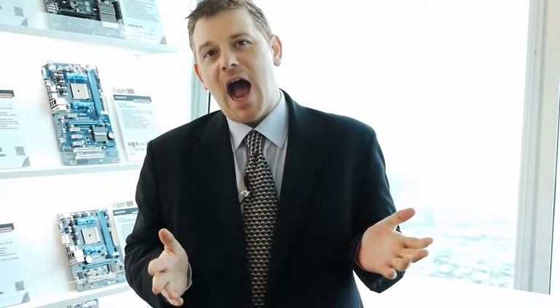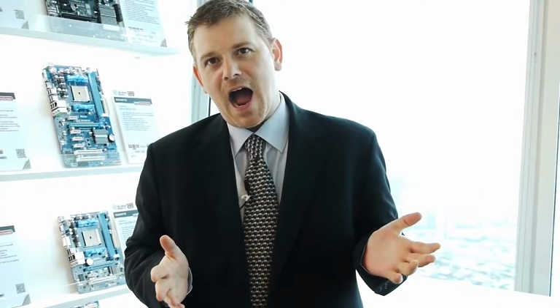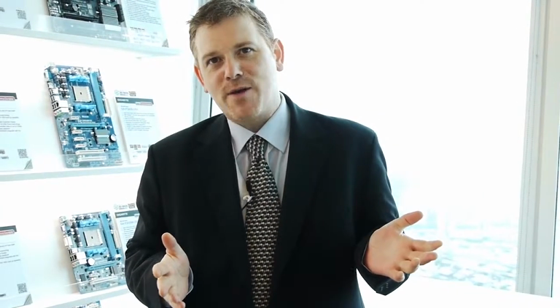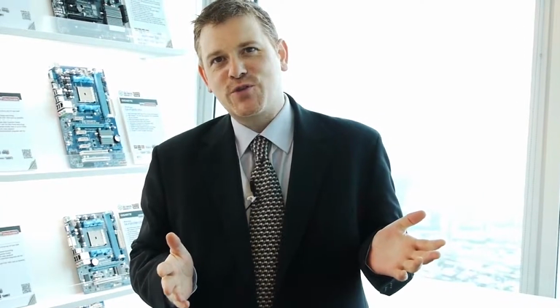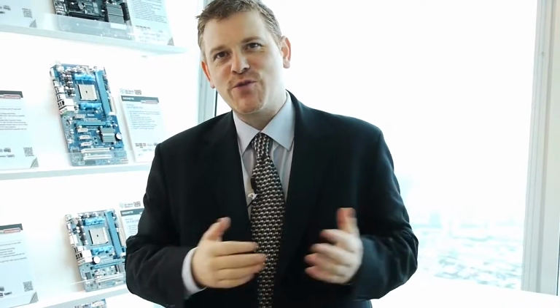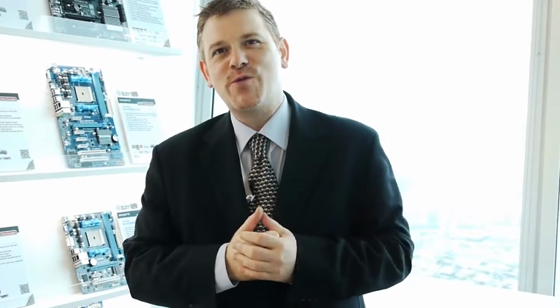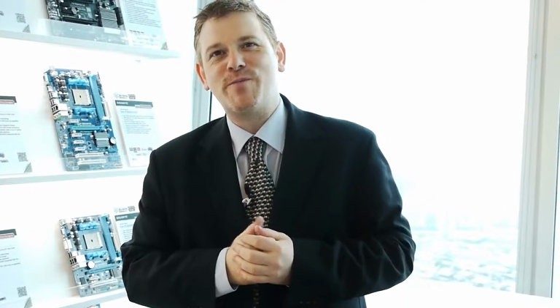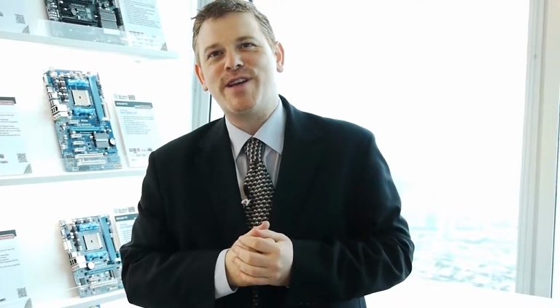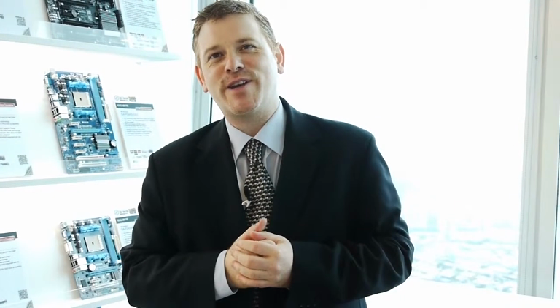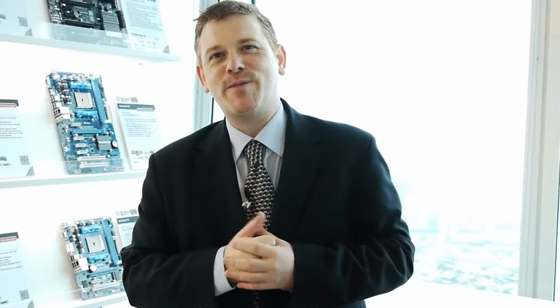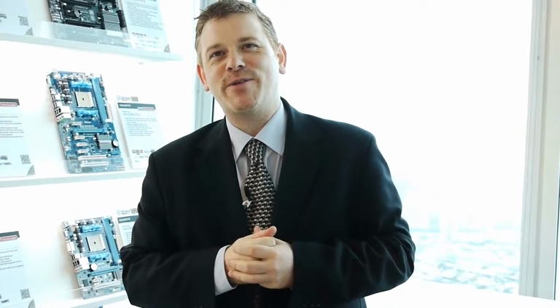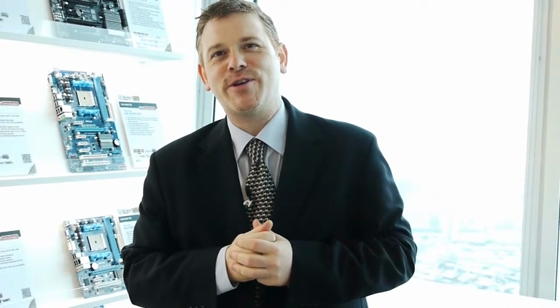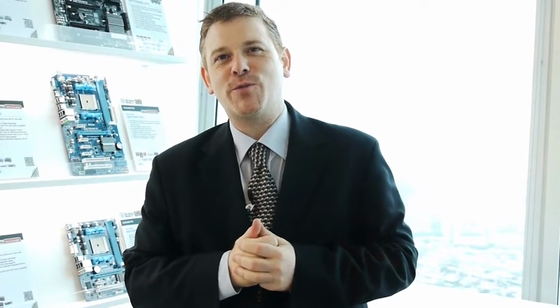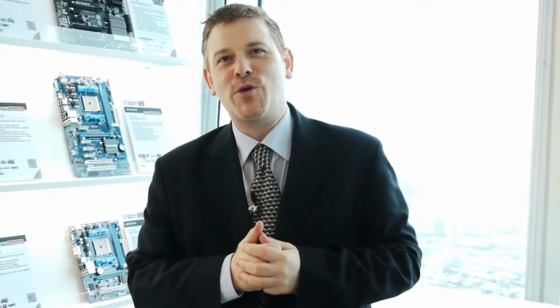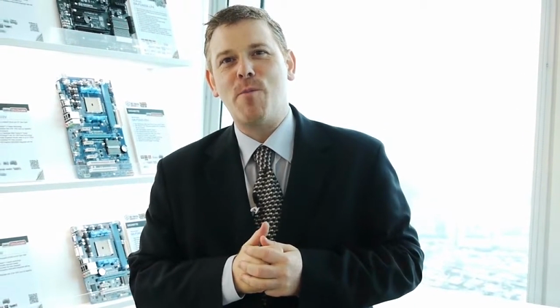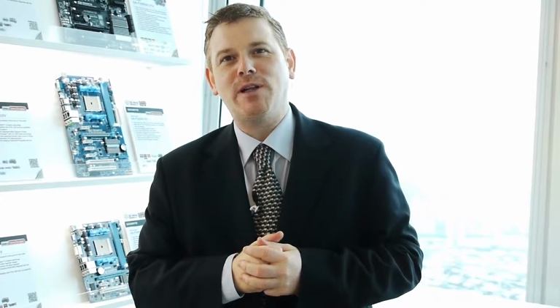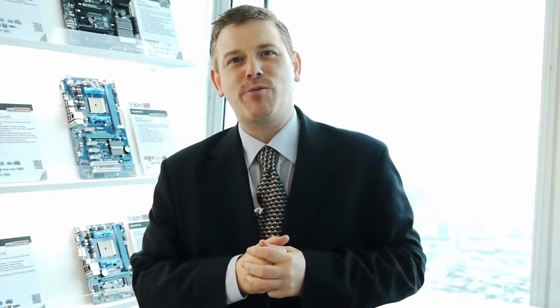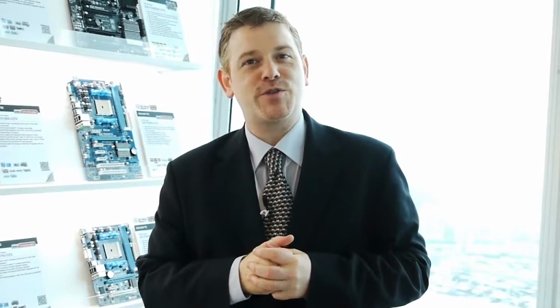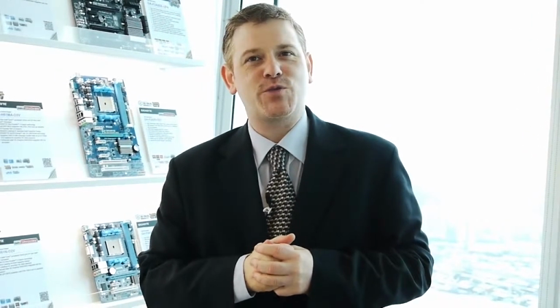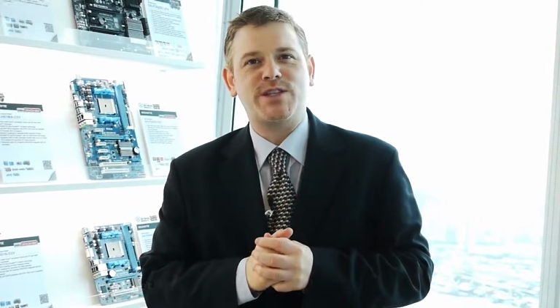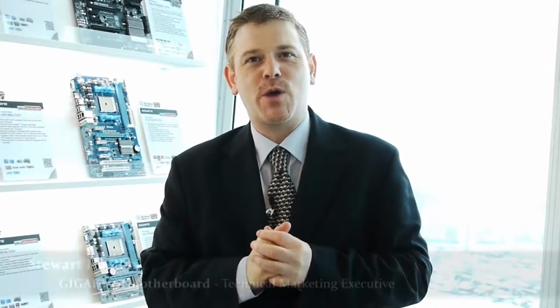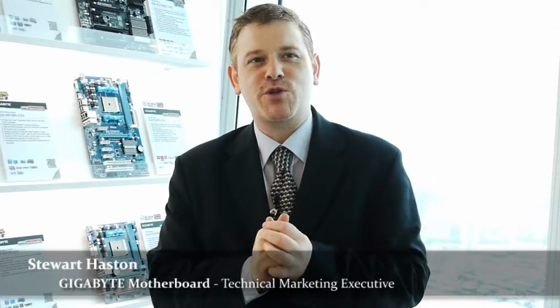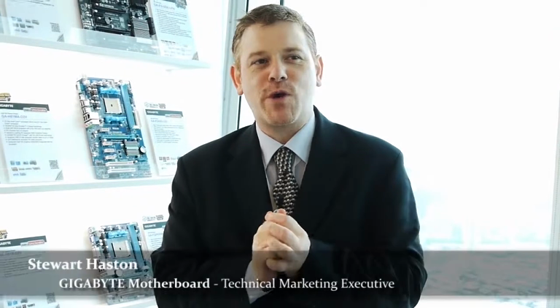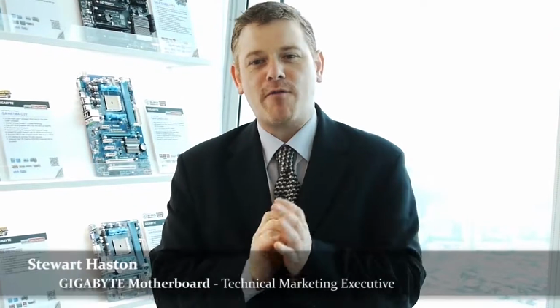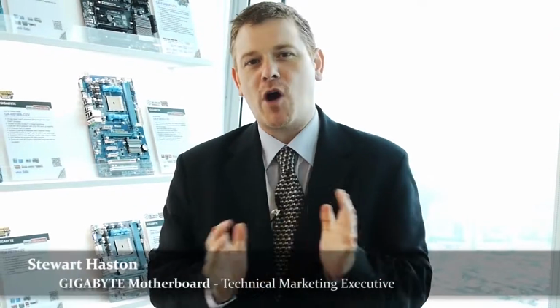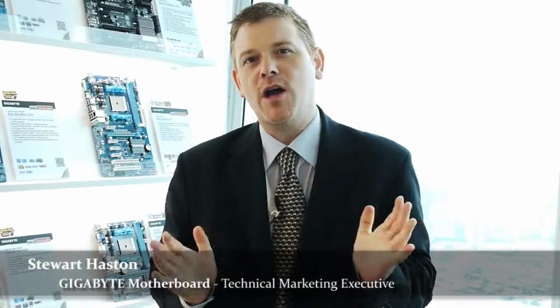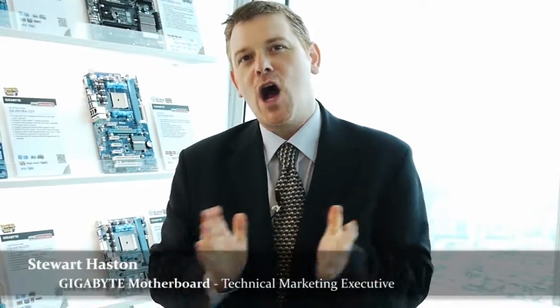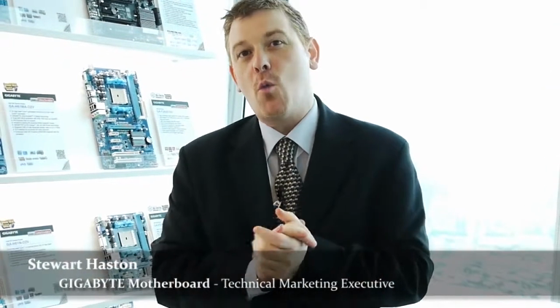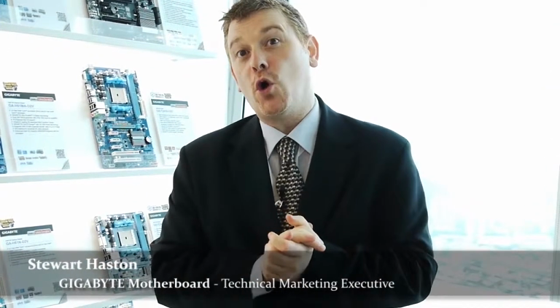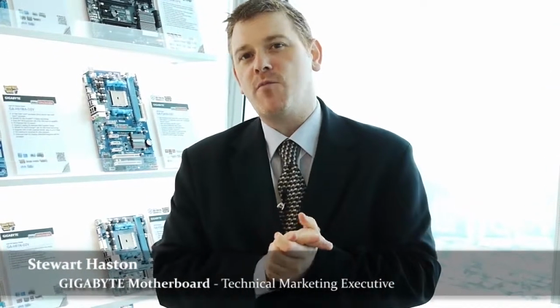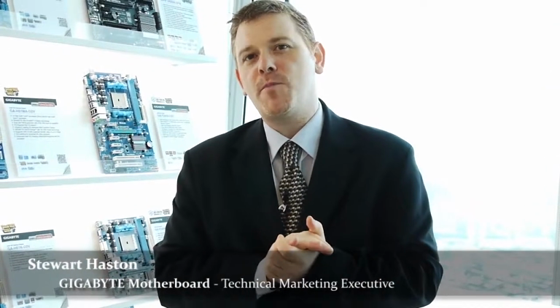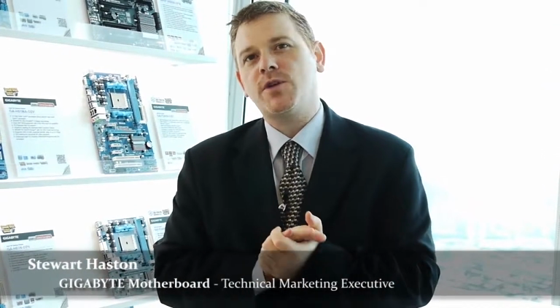Hi, I'm Stu. I'm here for Gigabyte. We're here at the 101 building, at the suites where we're showing off our wall of motherboards.